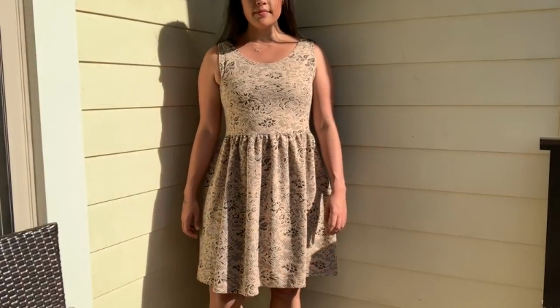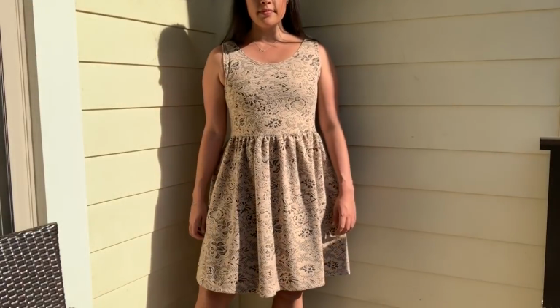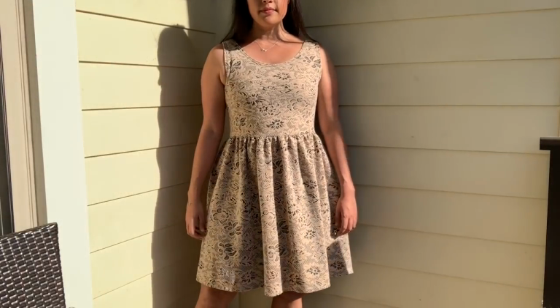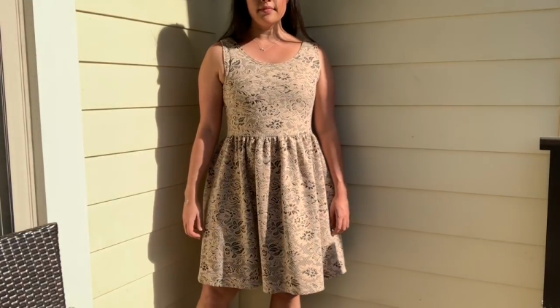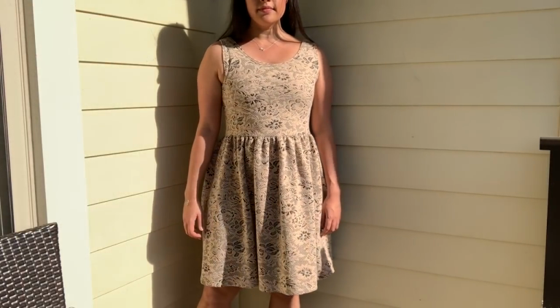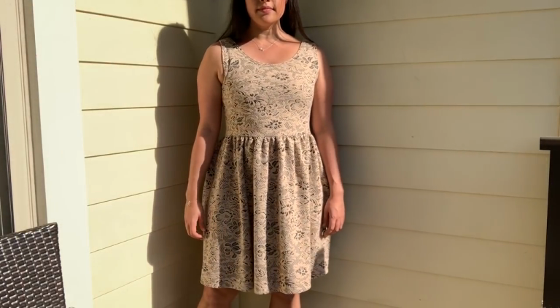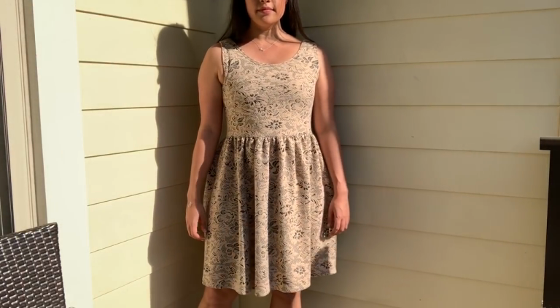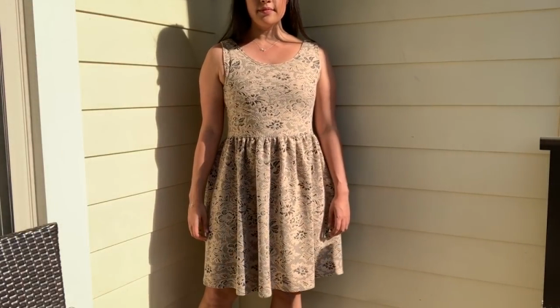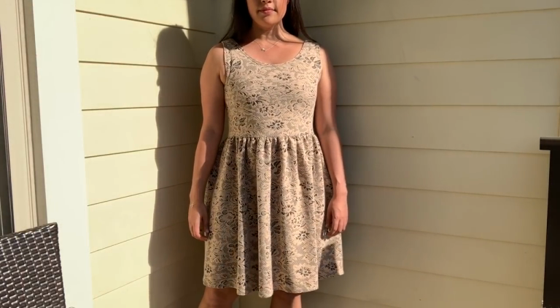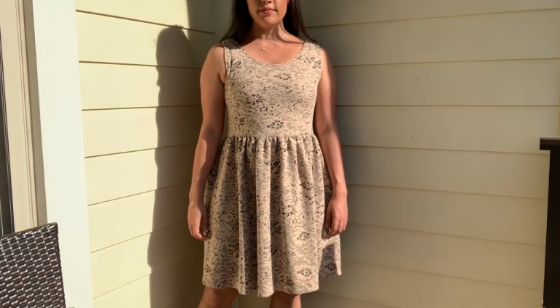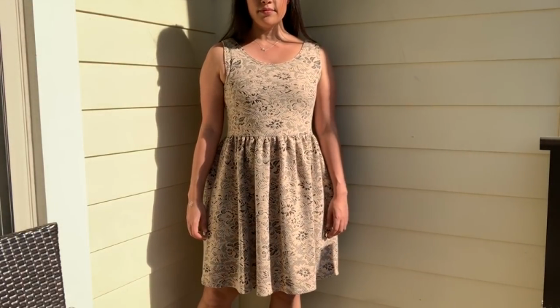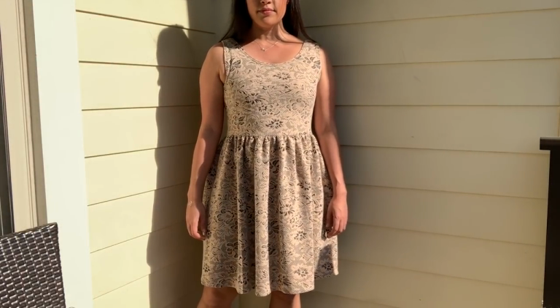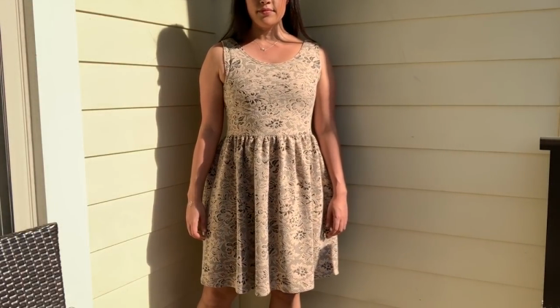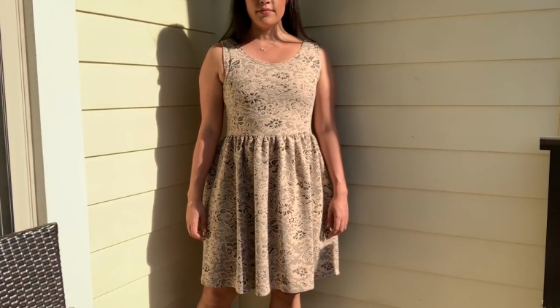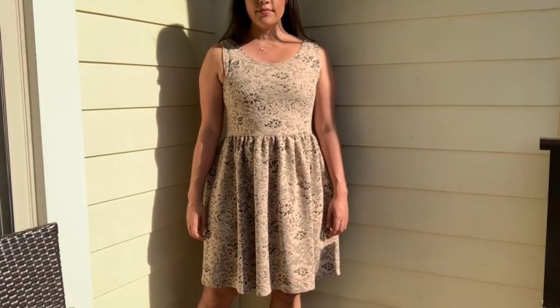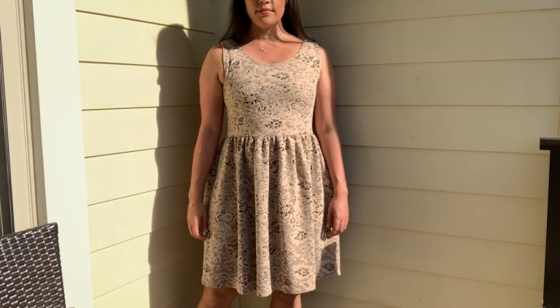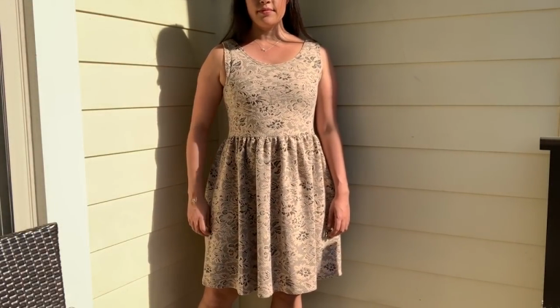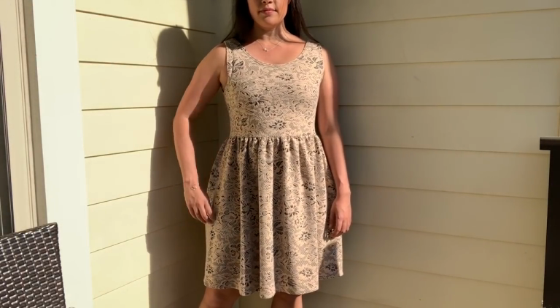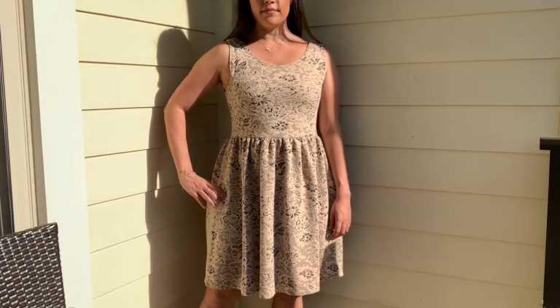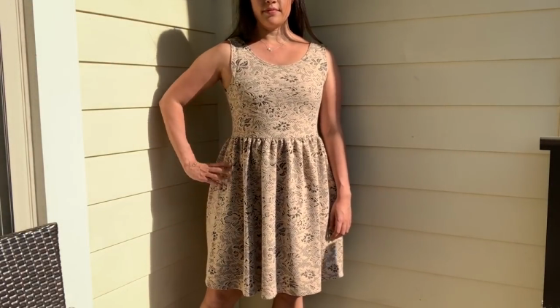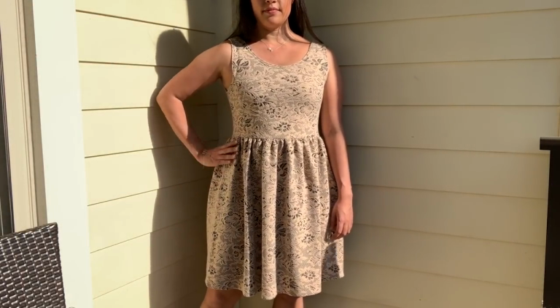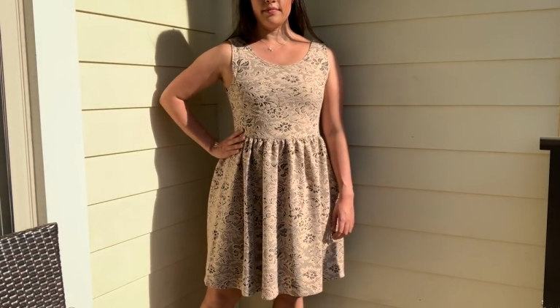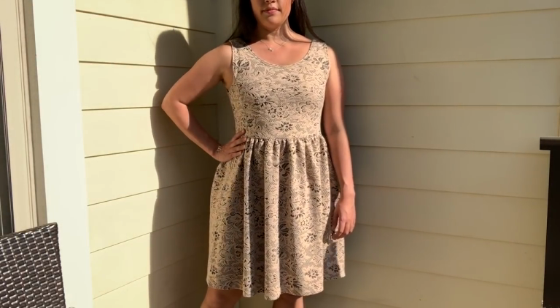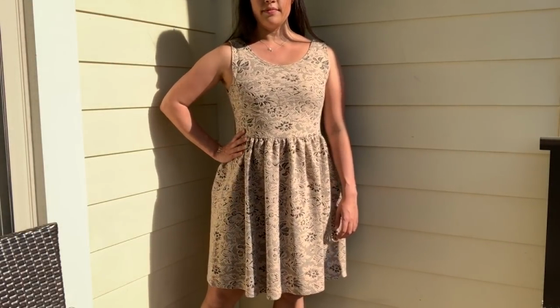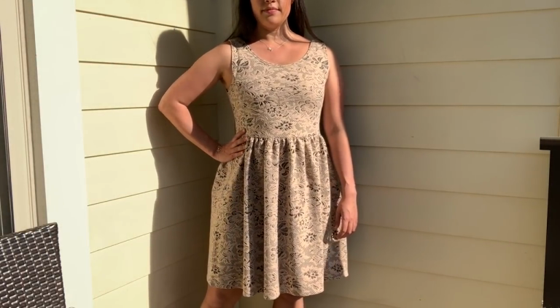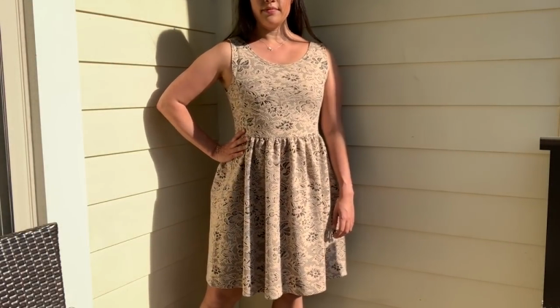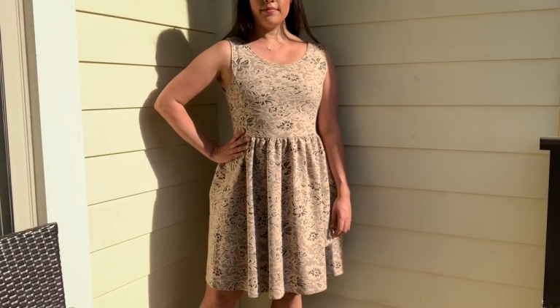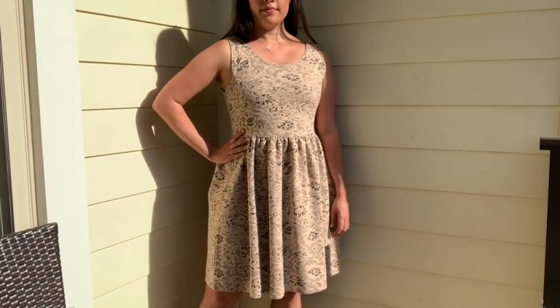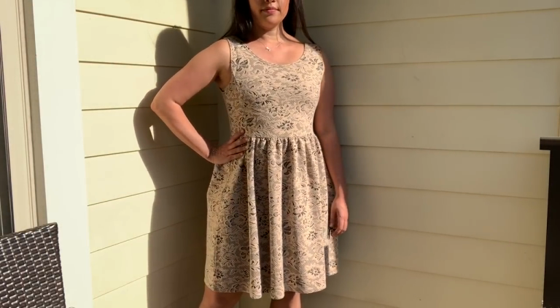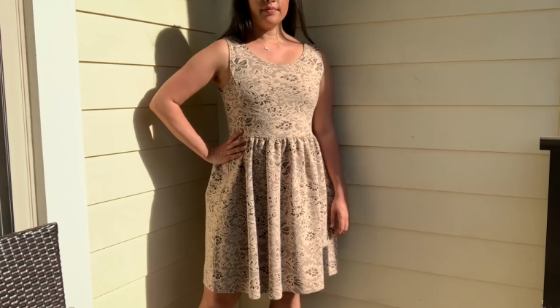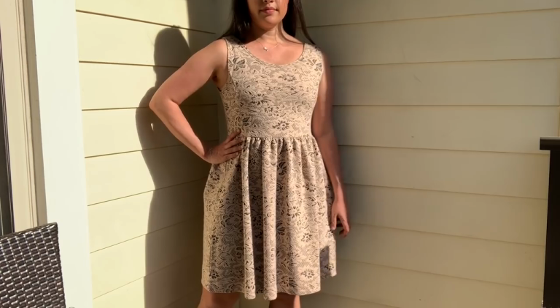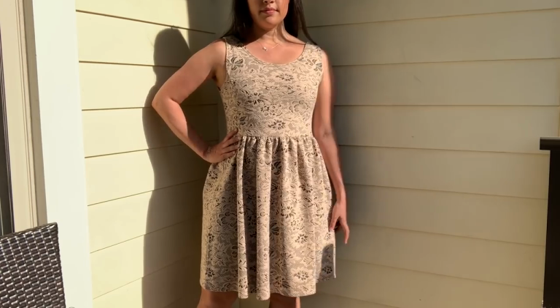And just like that, in about two hours' time, I have a new dress that cost me about four bucks.